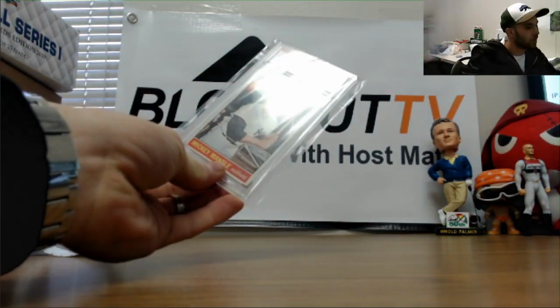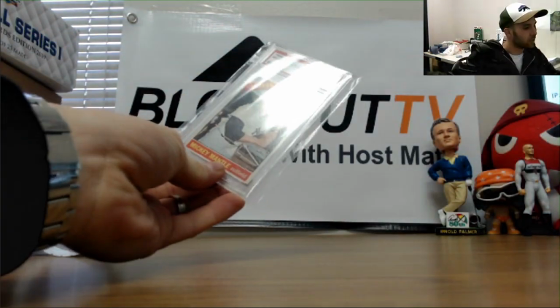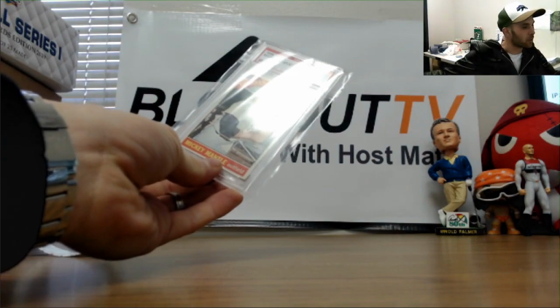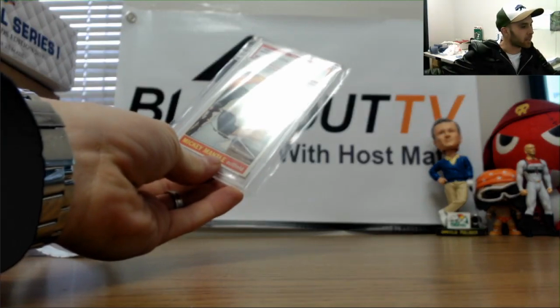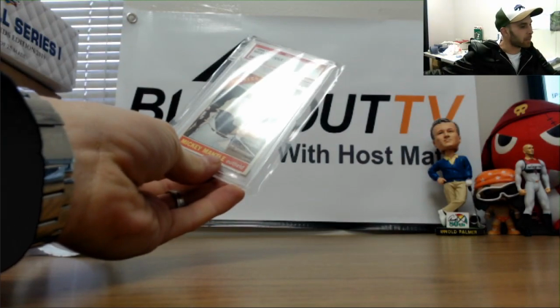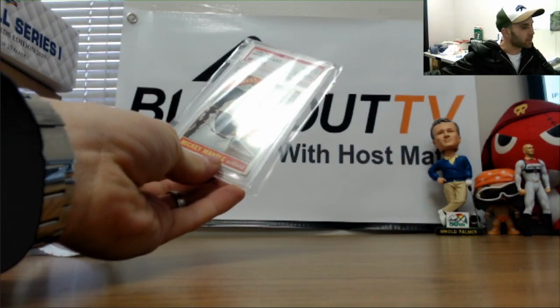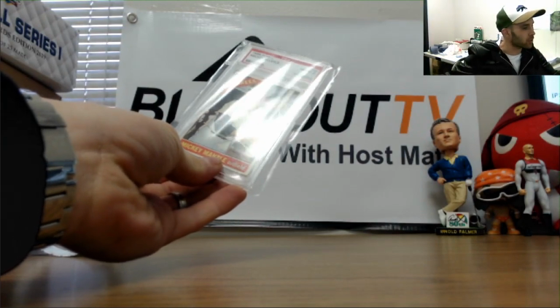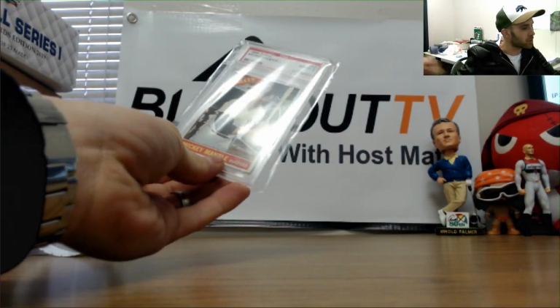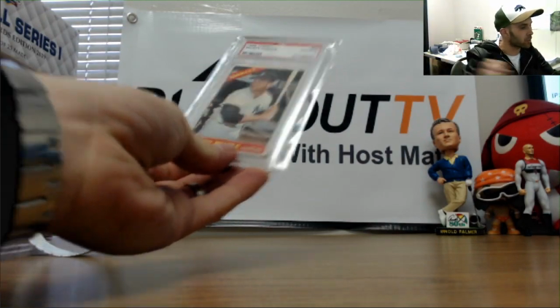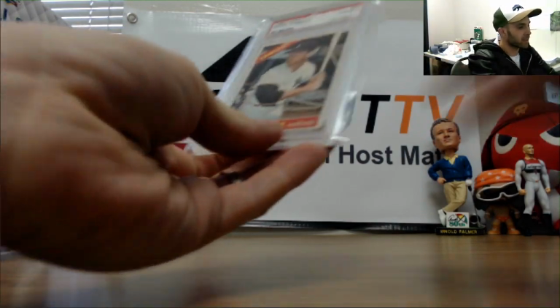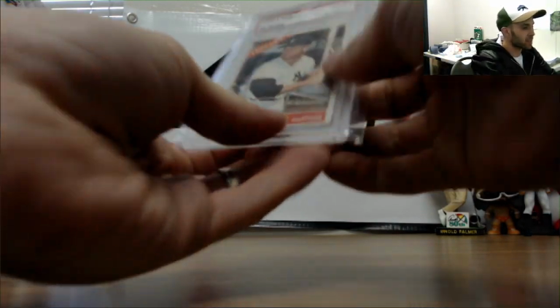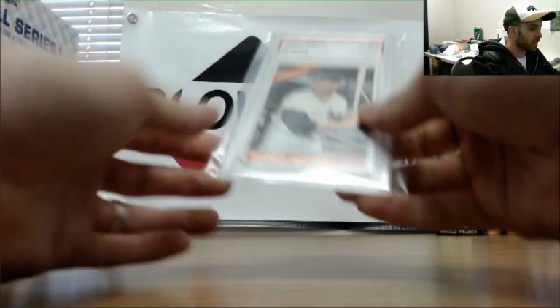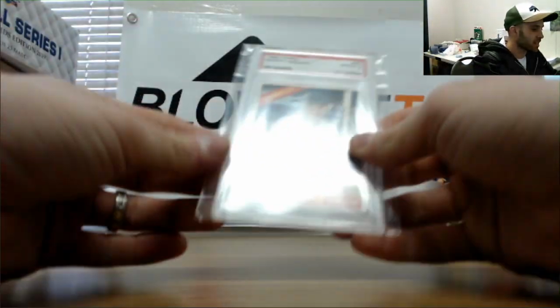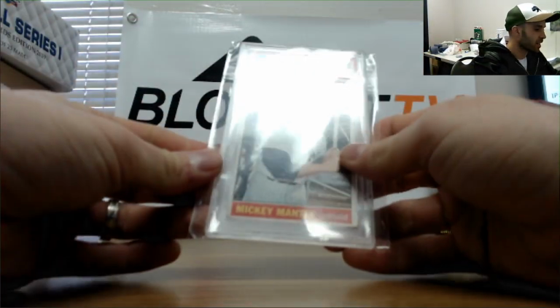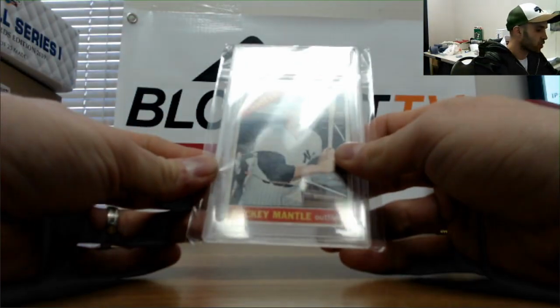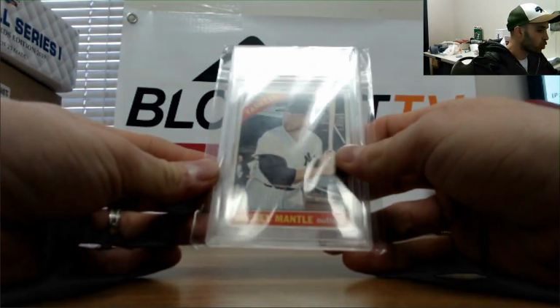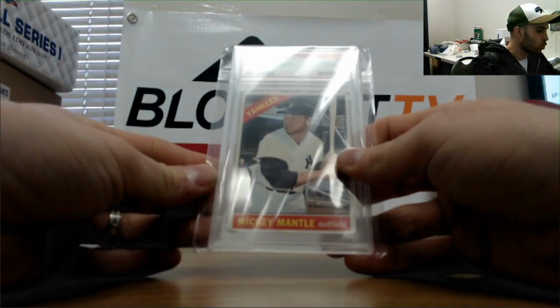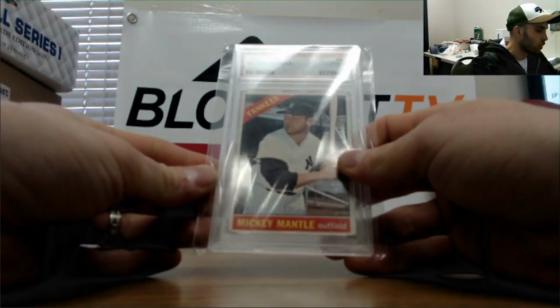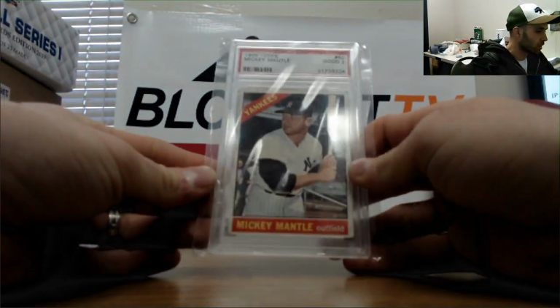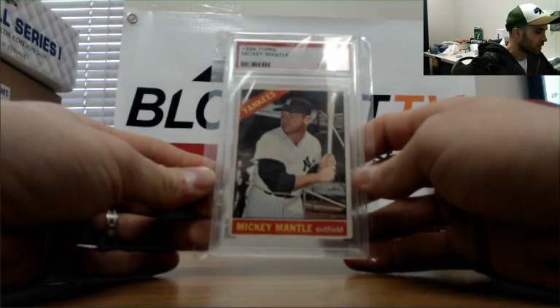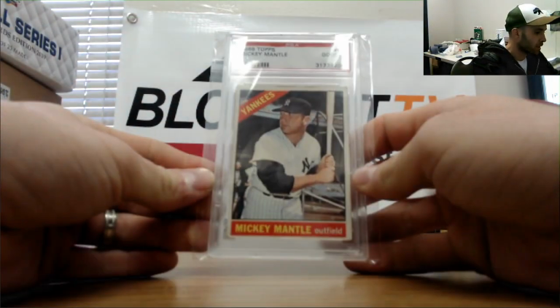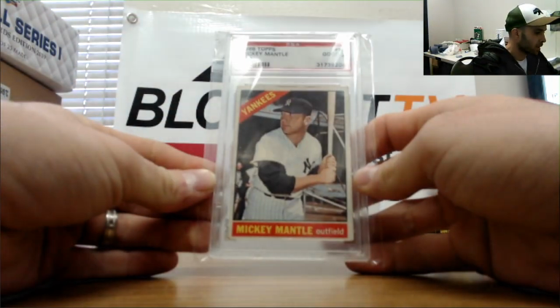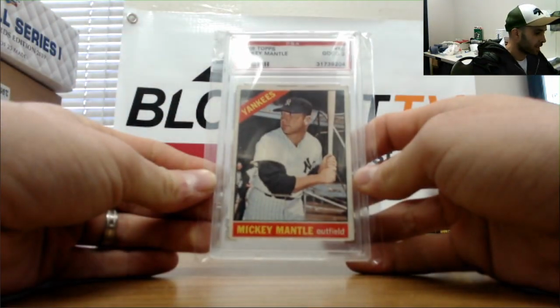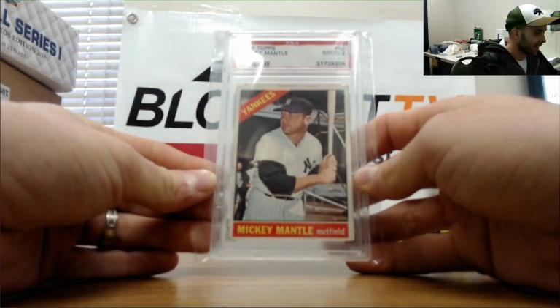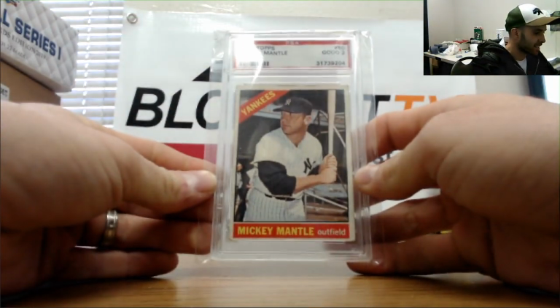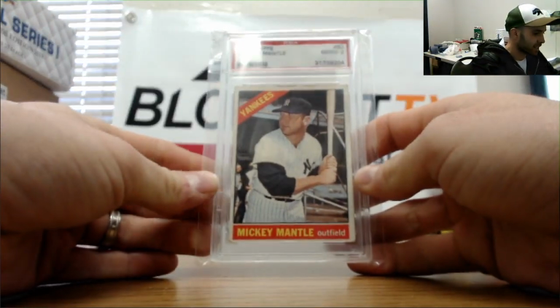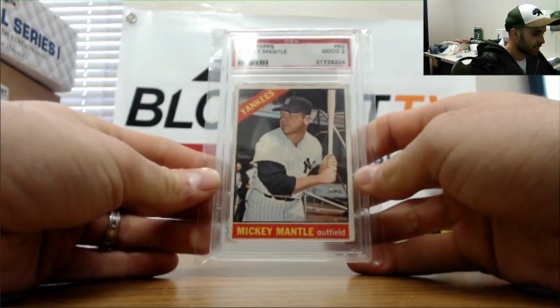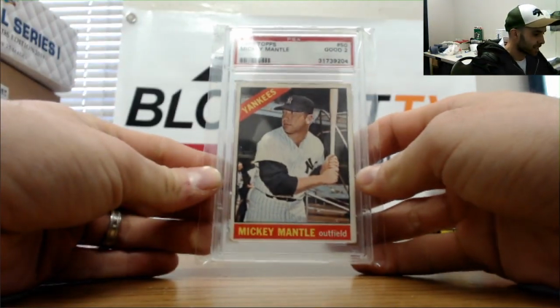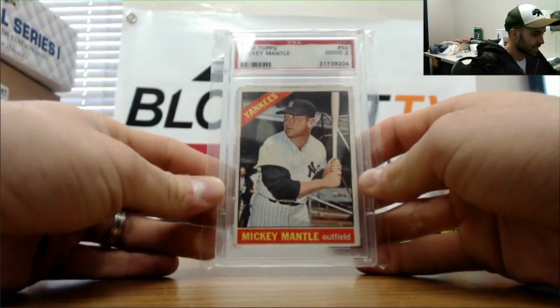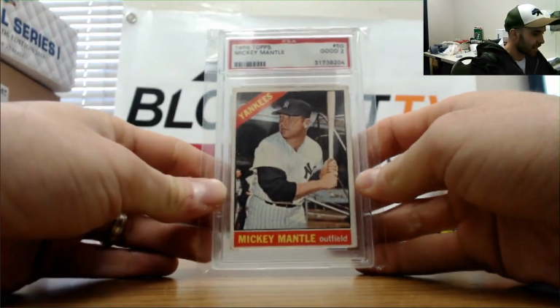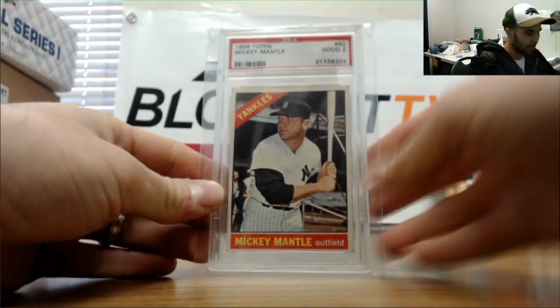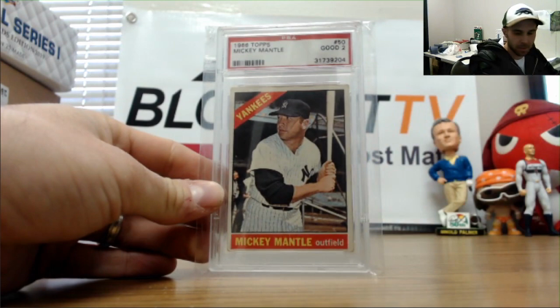Another Mickey Mantle — this one is PSA 2, 1966 Topps.